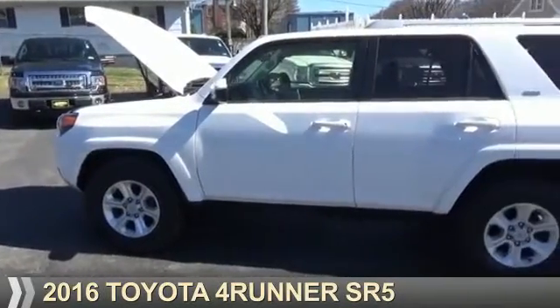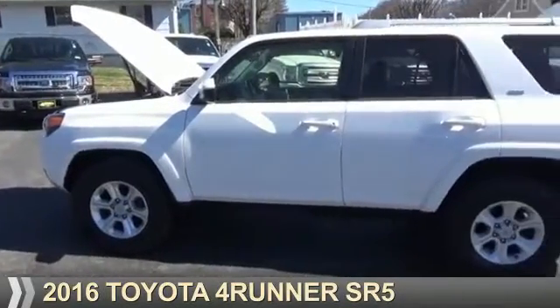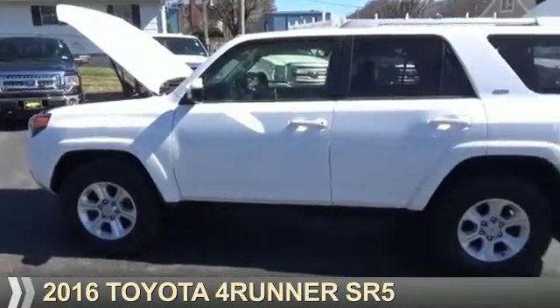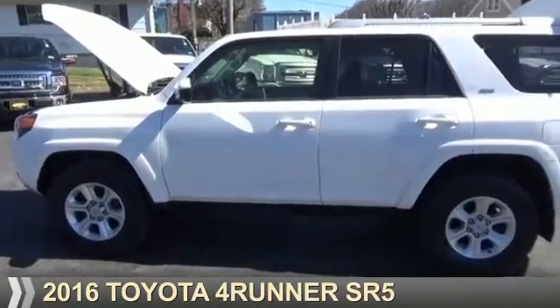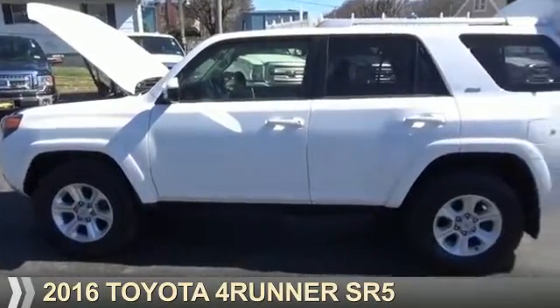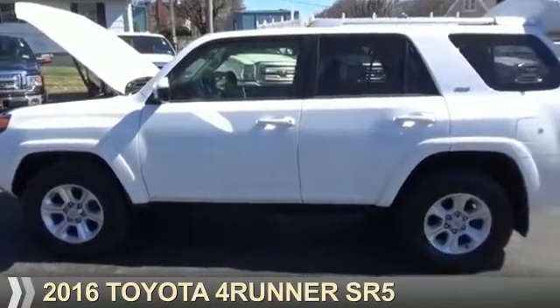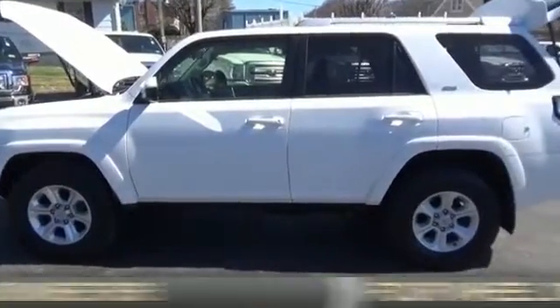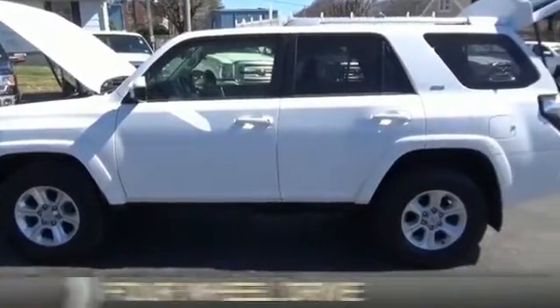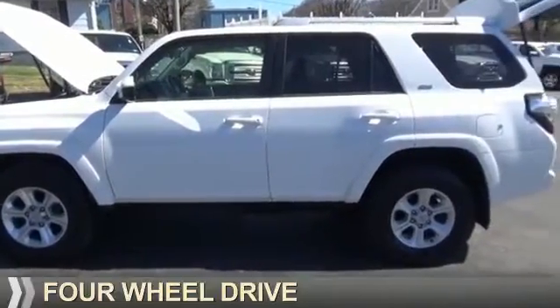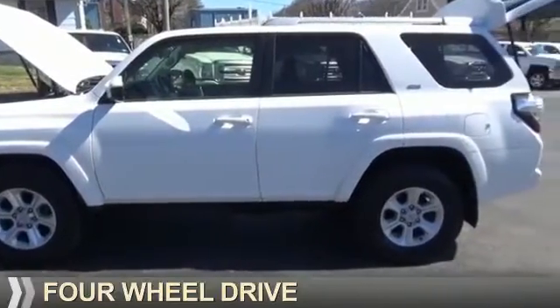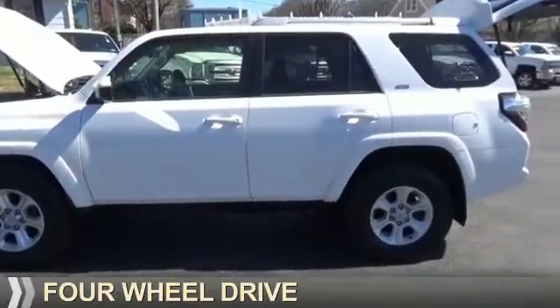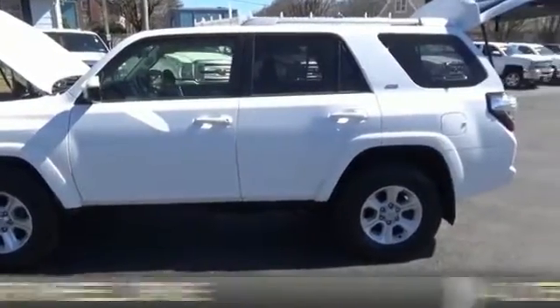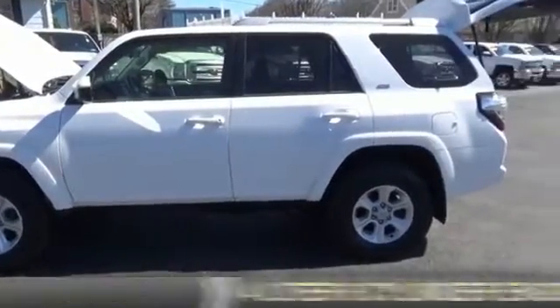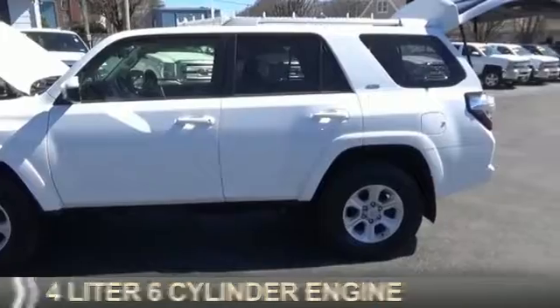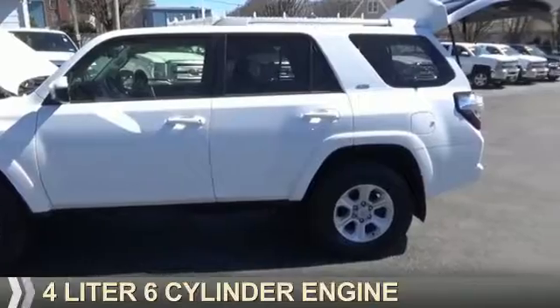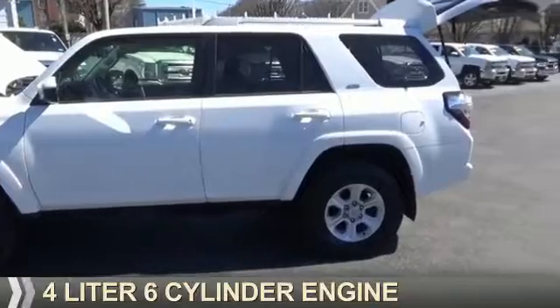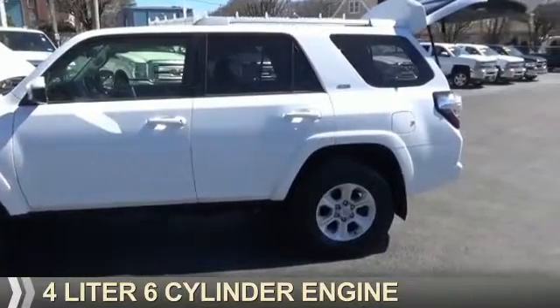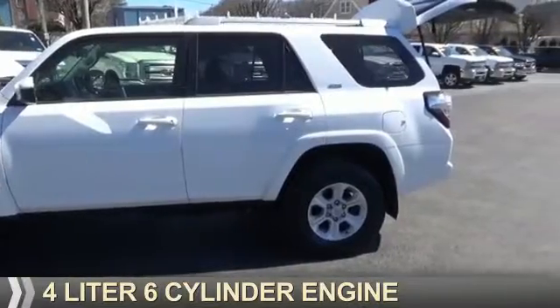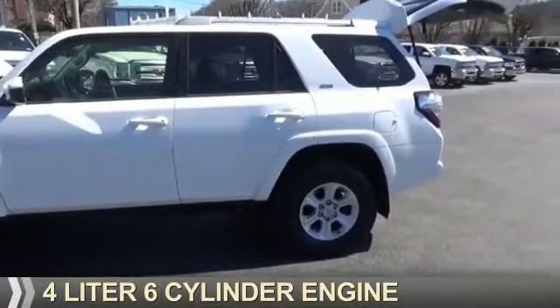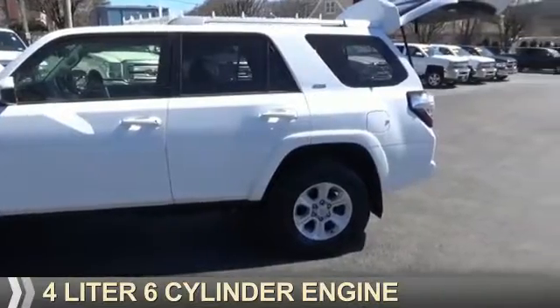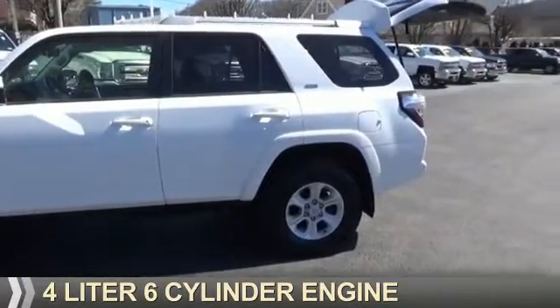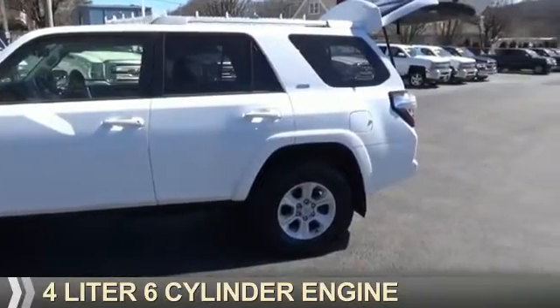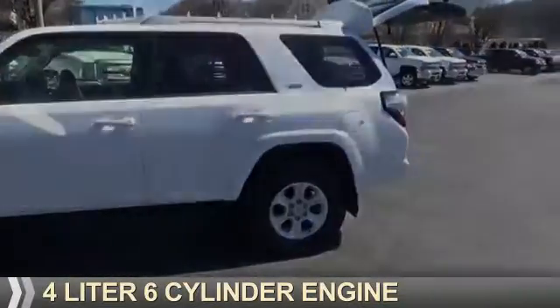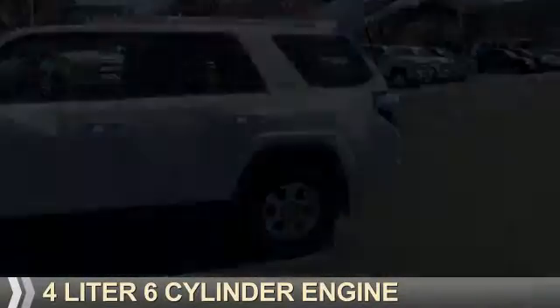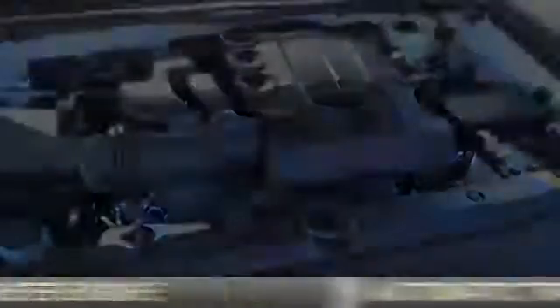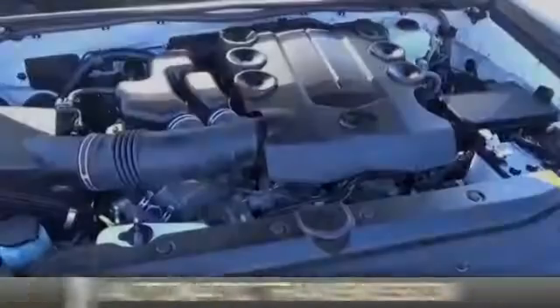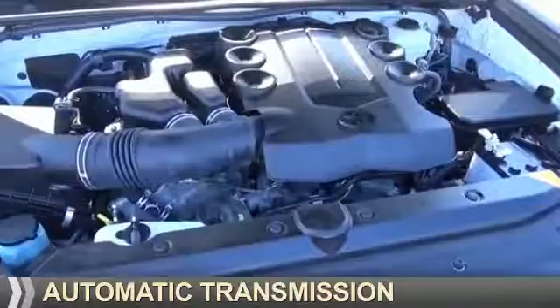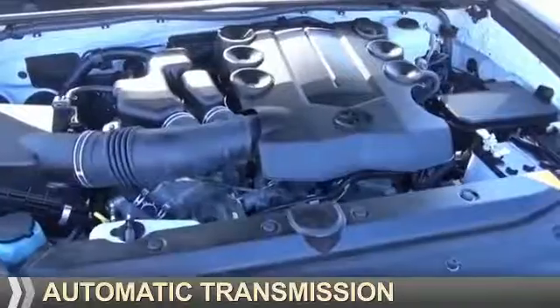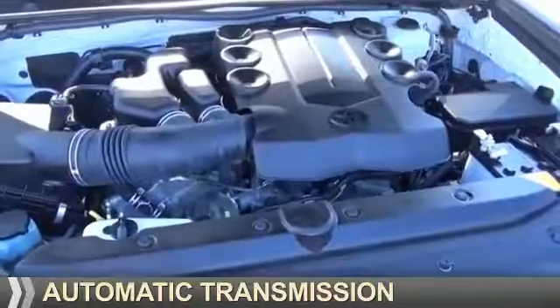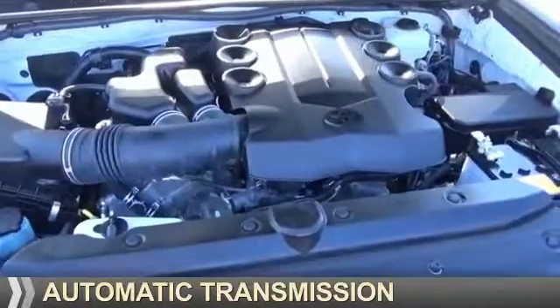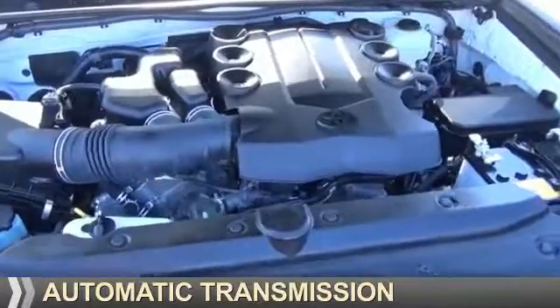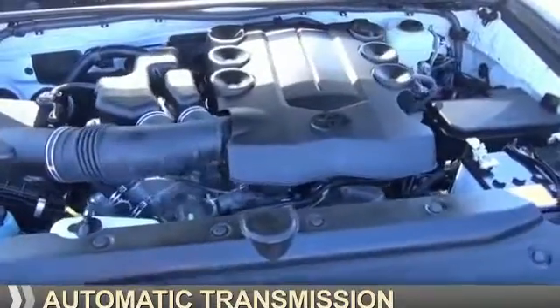It's powered by four-wheel drive, a four-liter six-cylinder engine, and an automatic transmission.